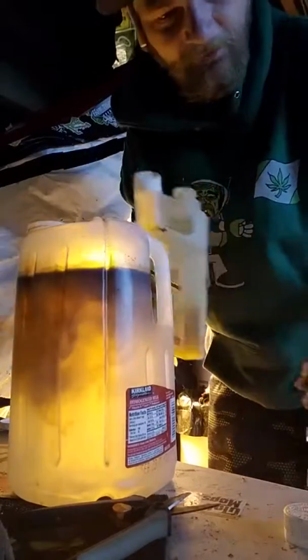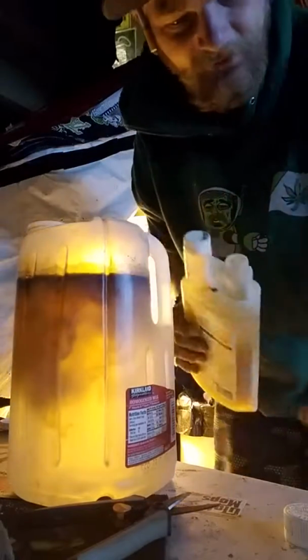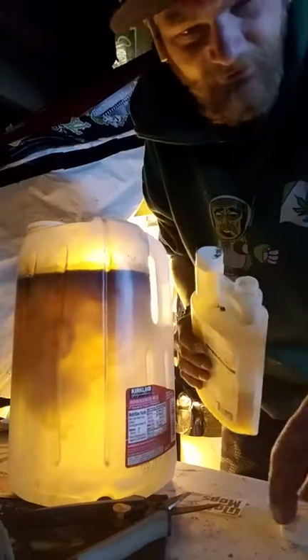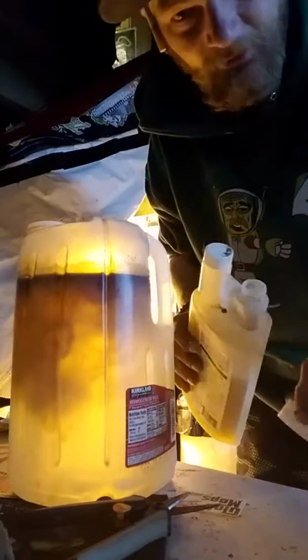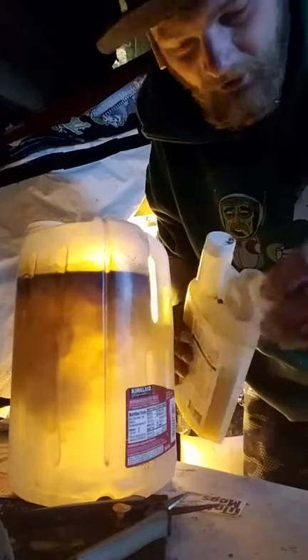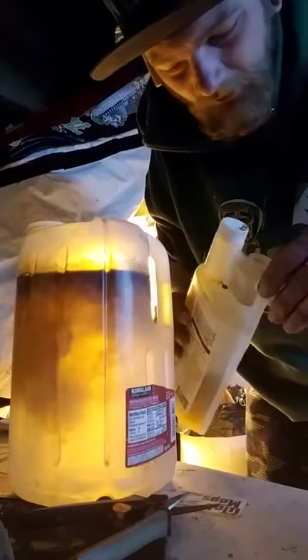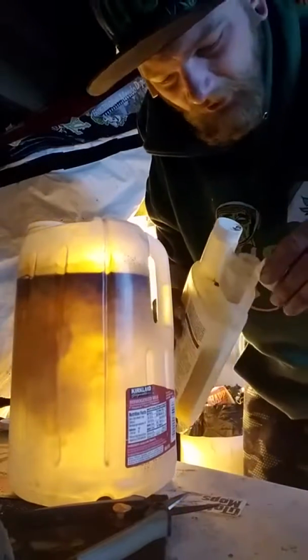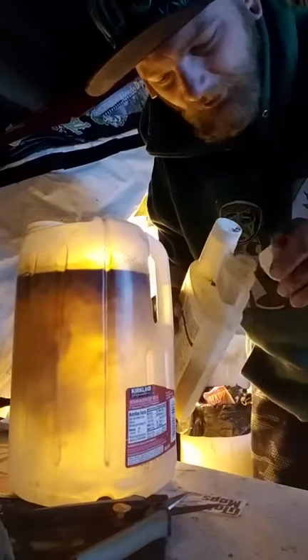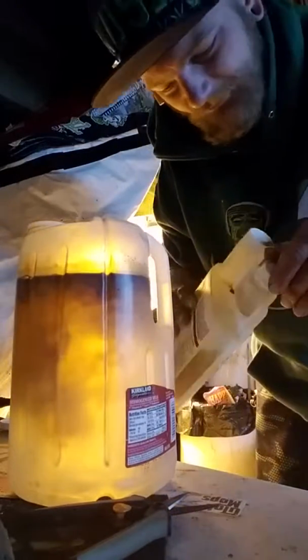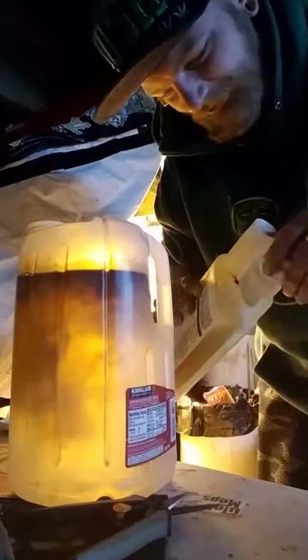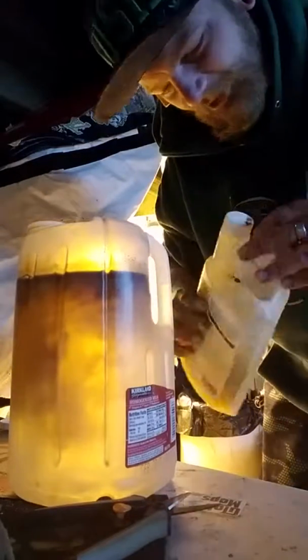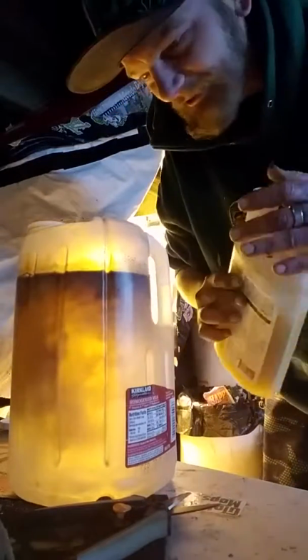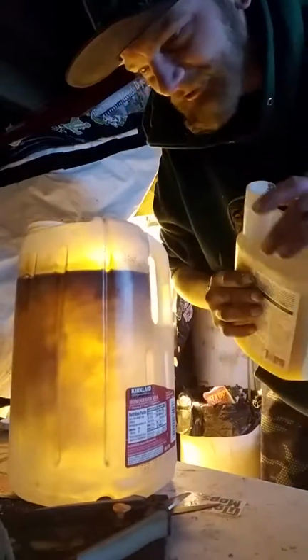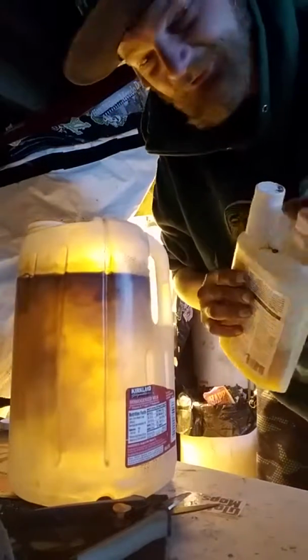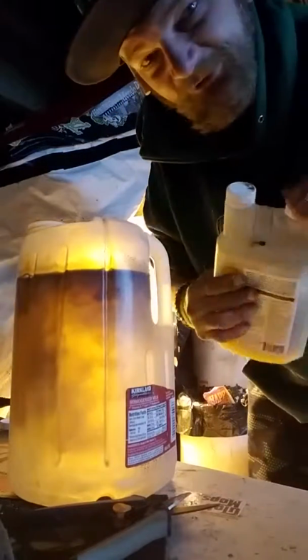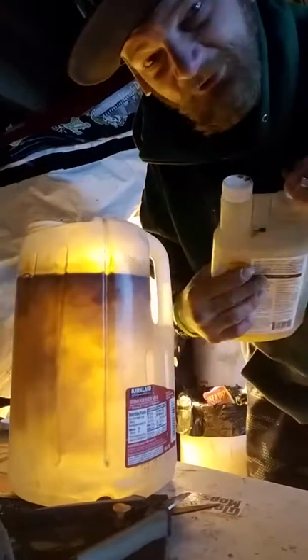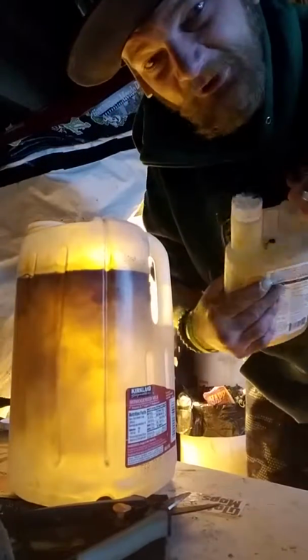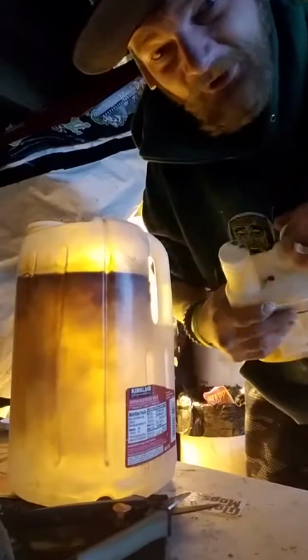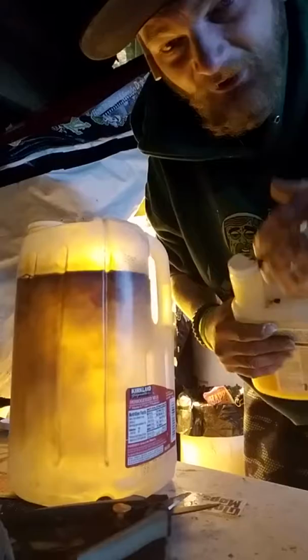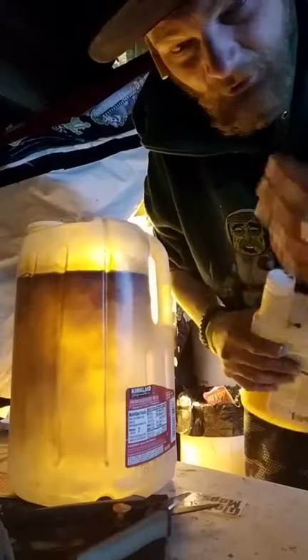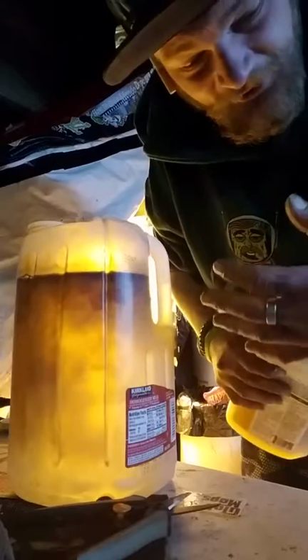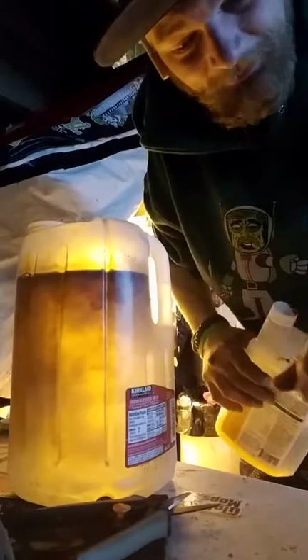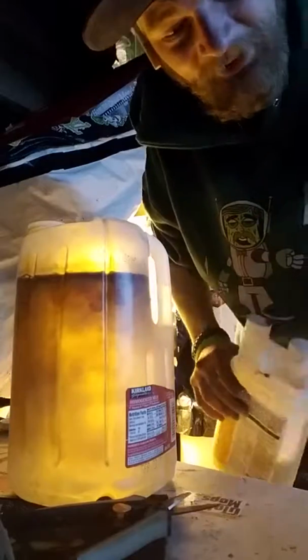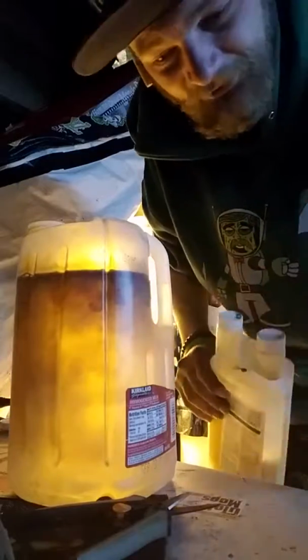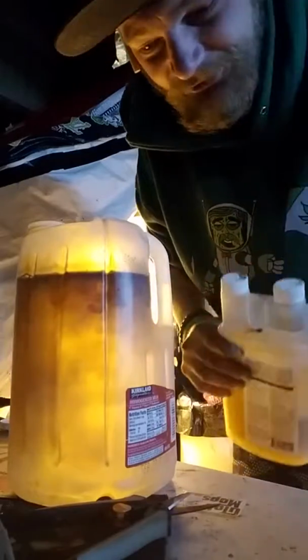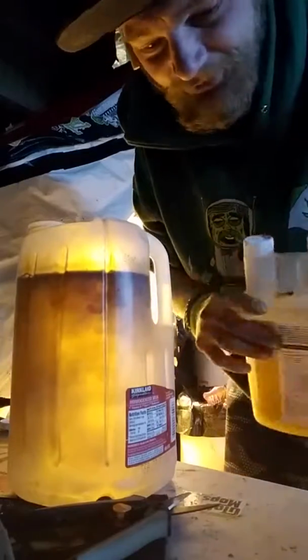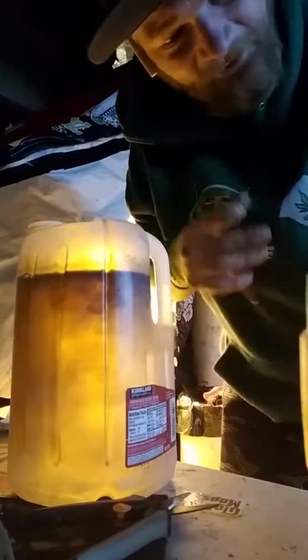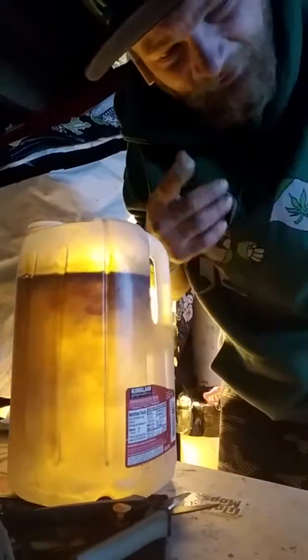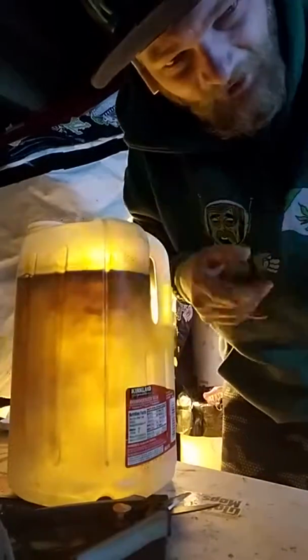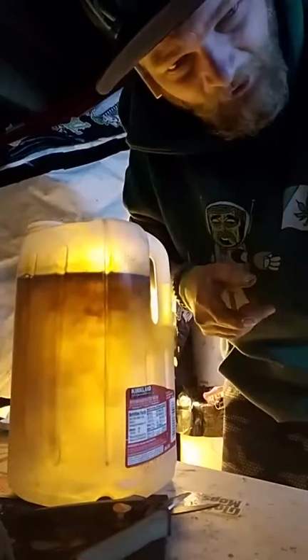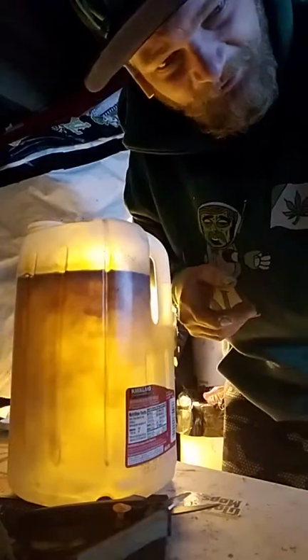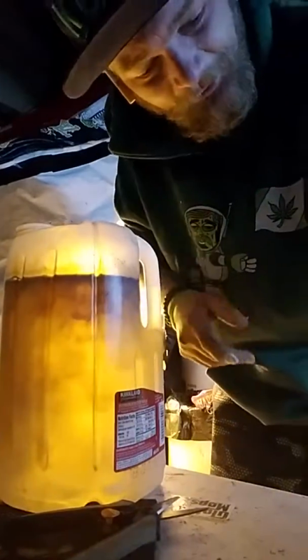Stuff should be right in there. Shake it, shake it, shake it. And yes, I will check the pH, just because I always do.